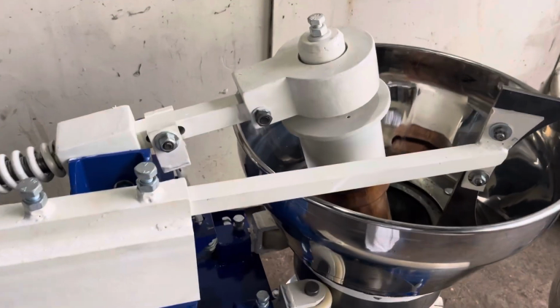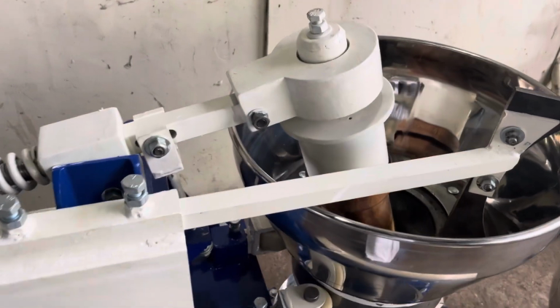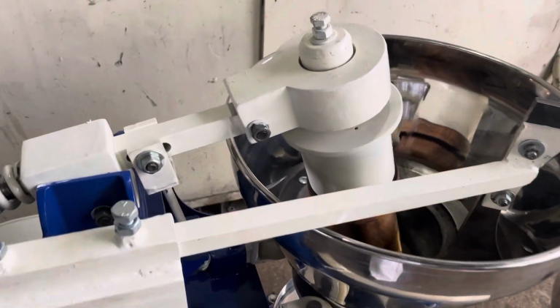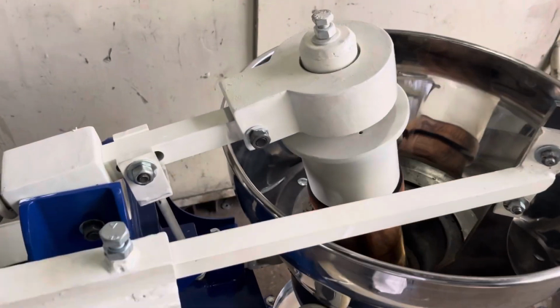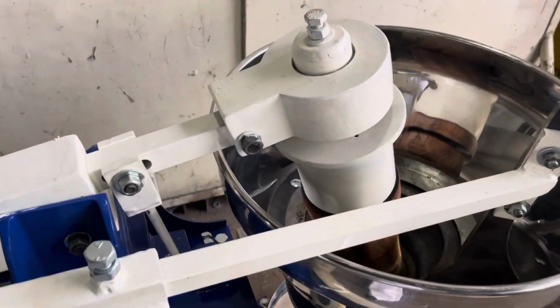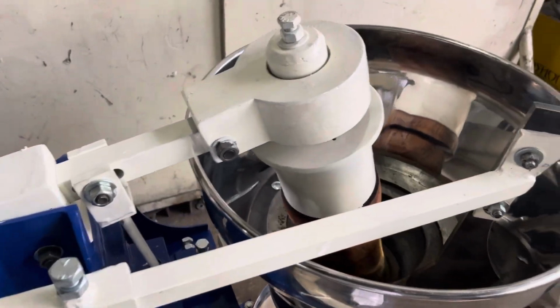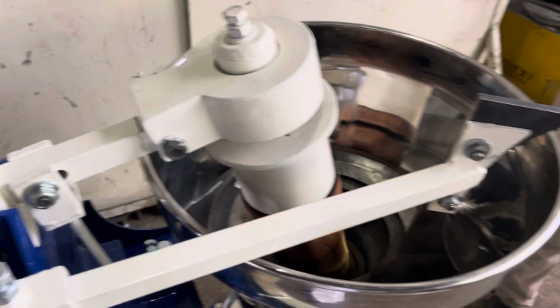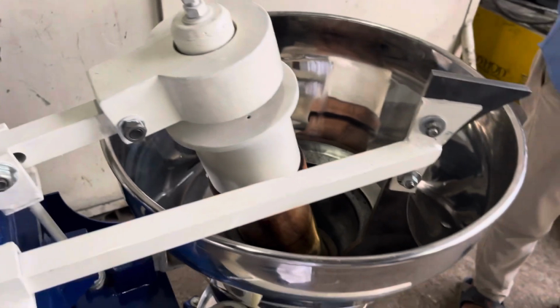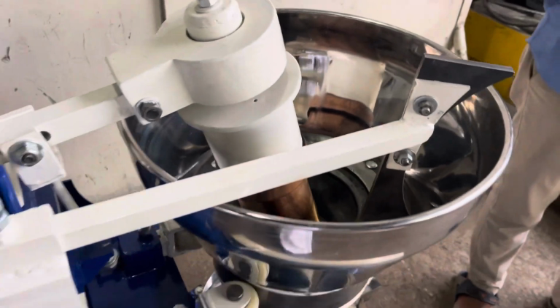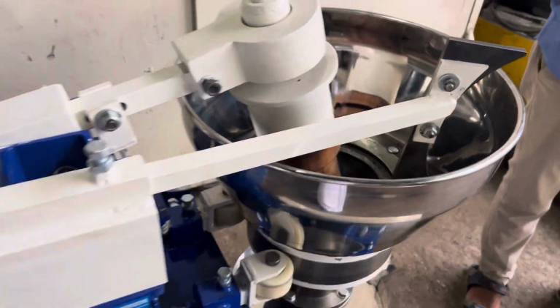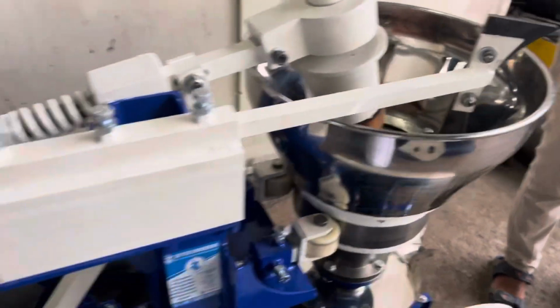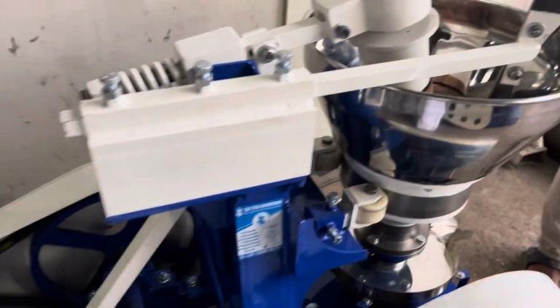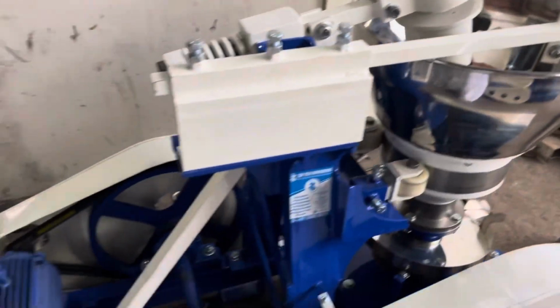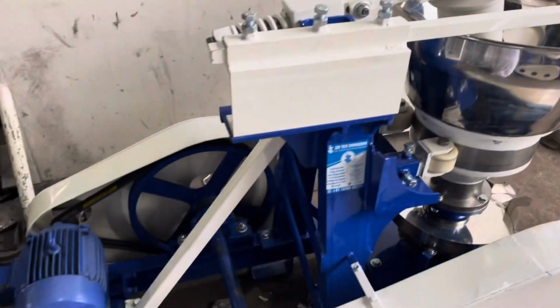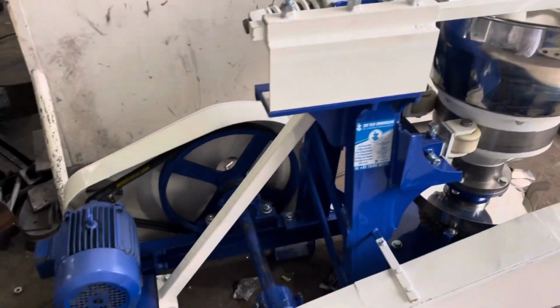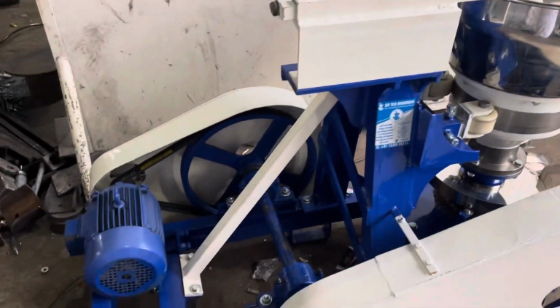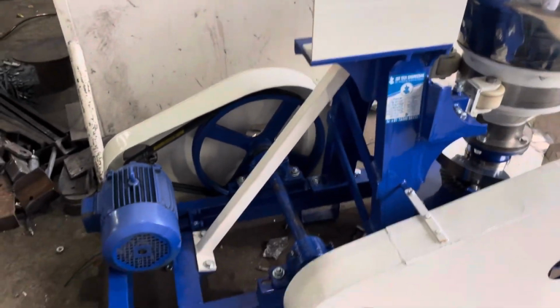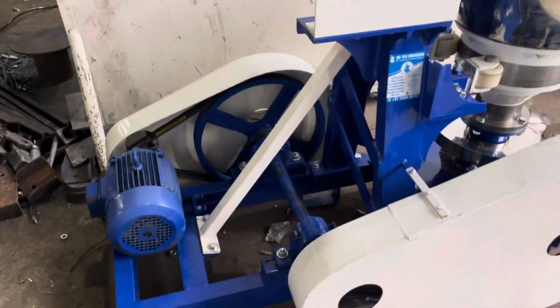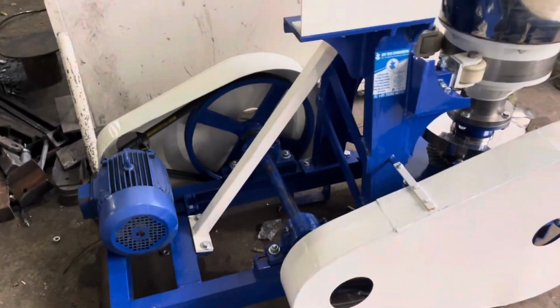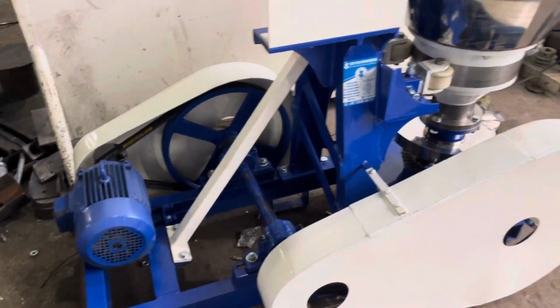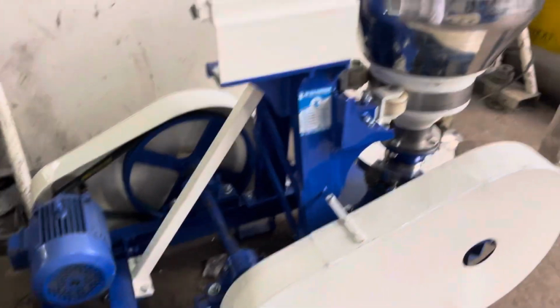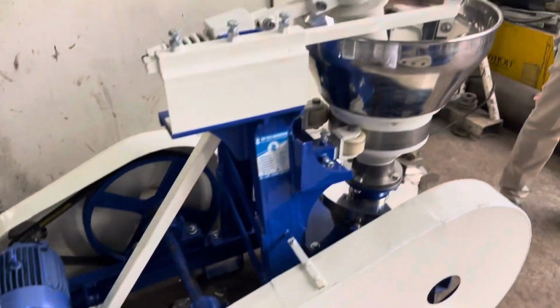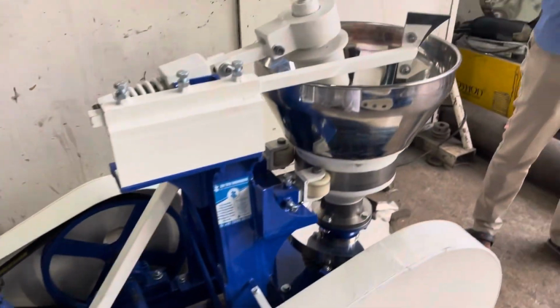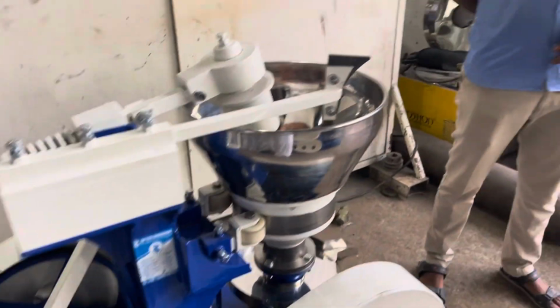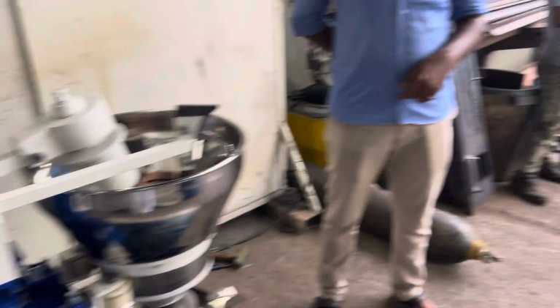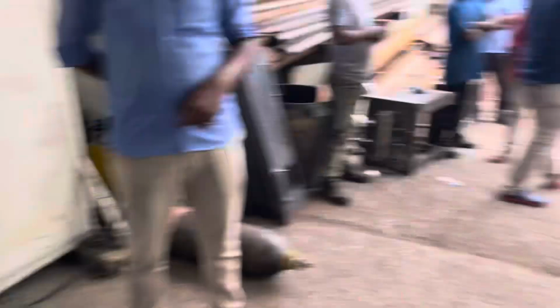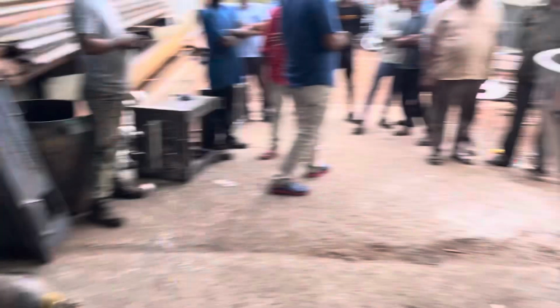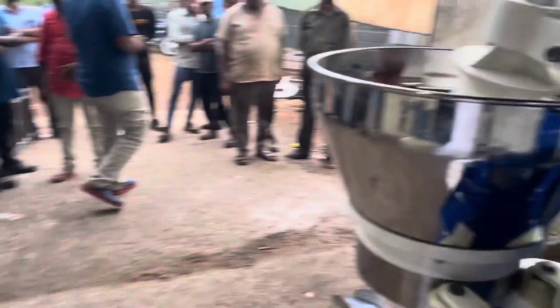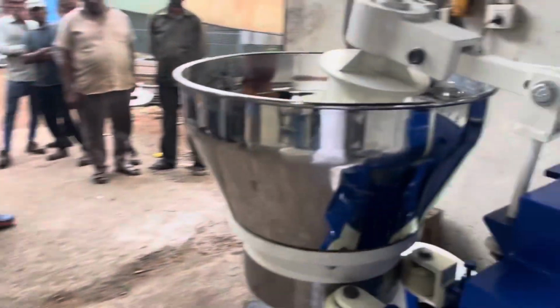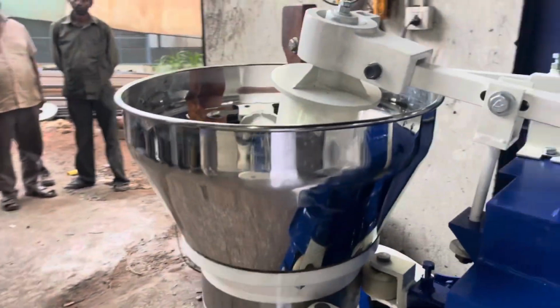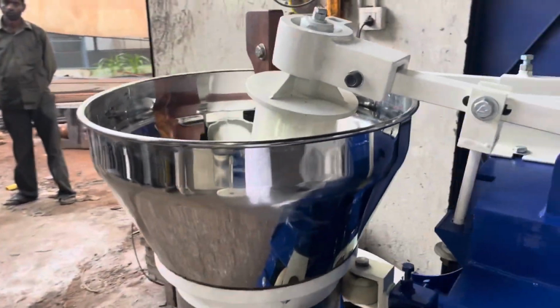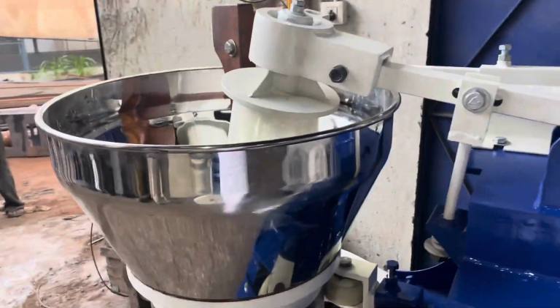This is the 10 kg machine and this is the 20 kg machine.